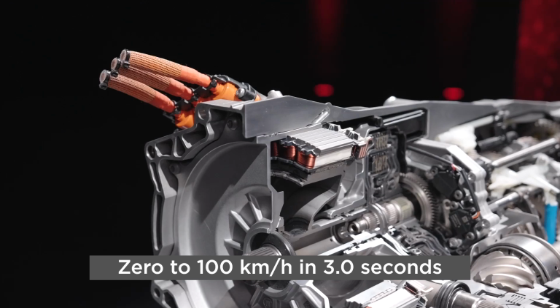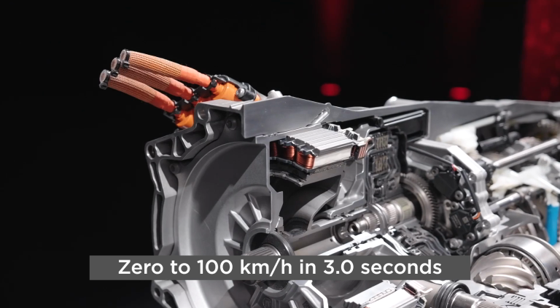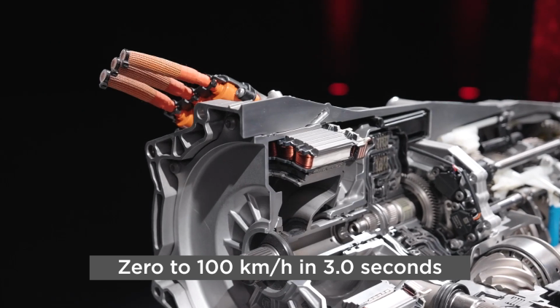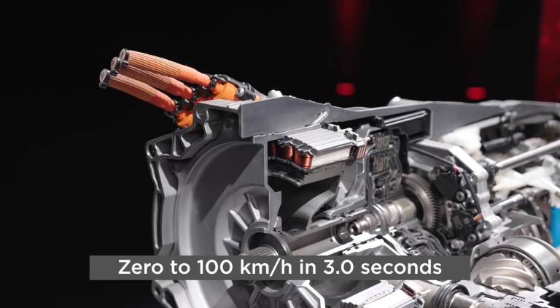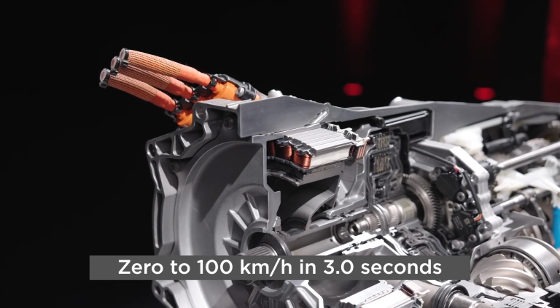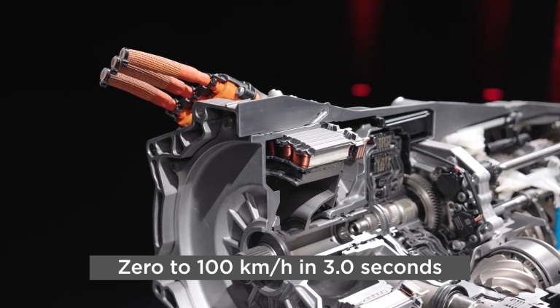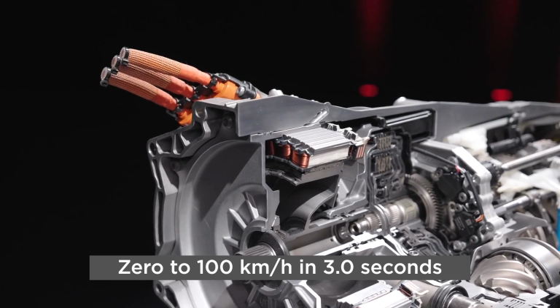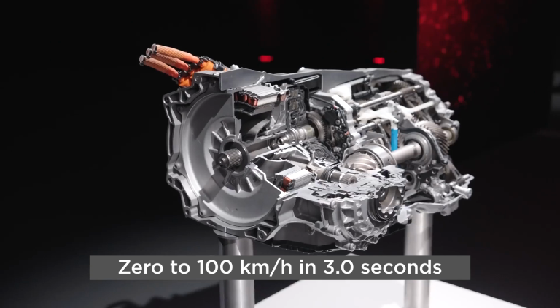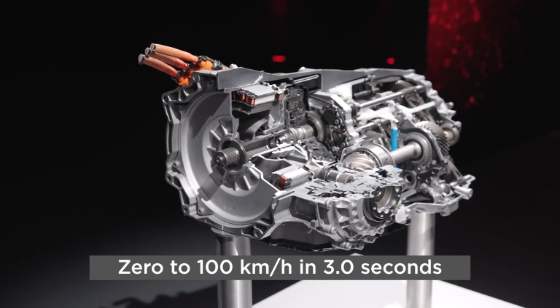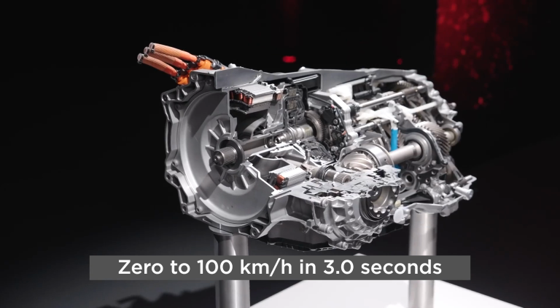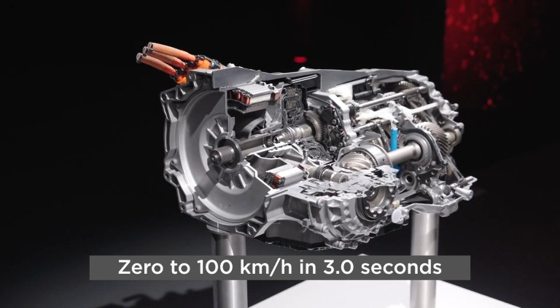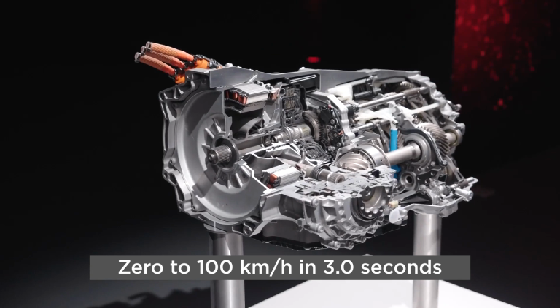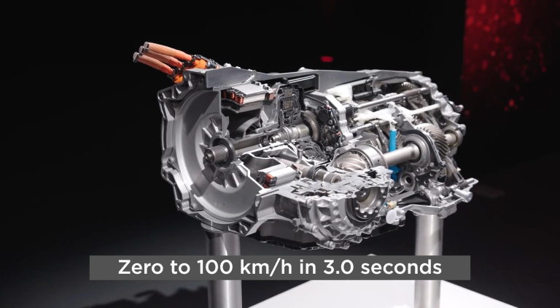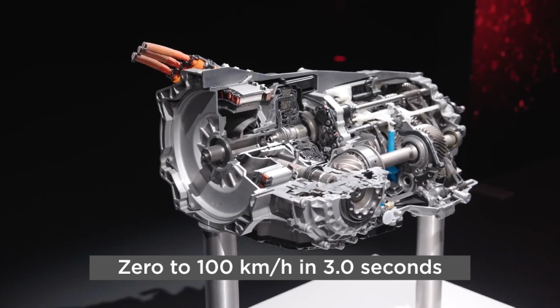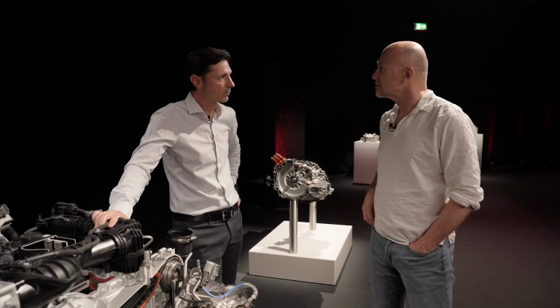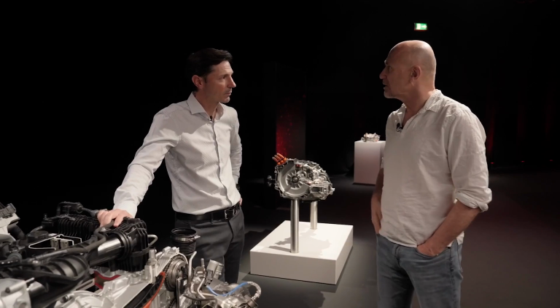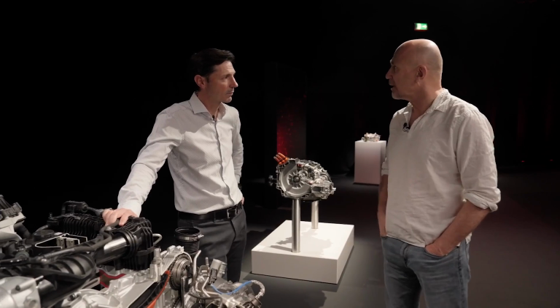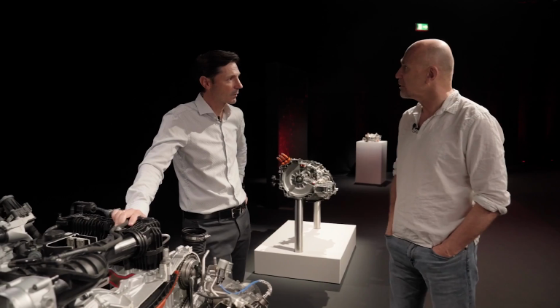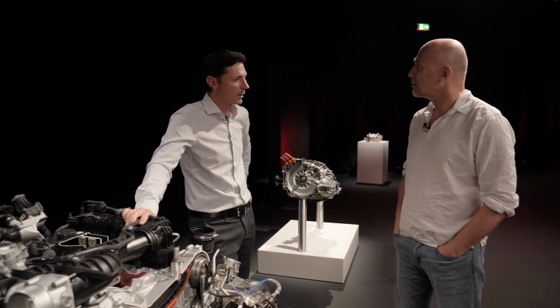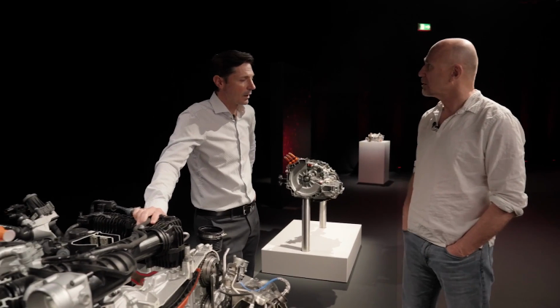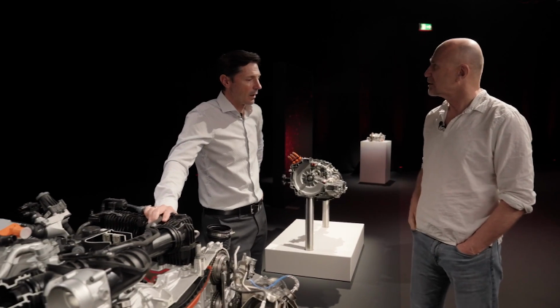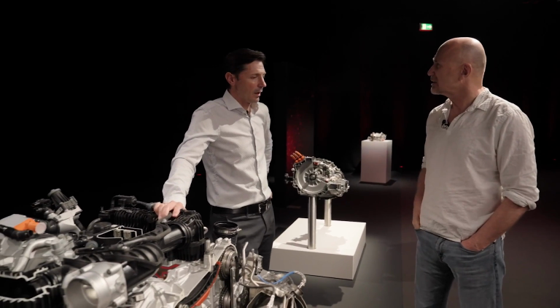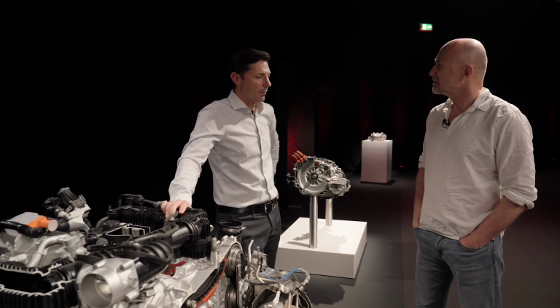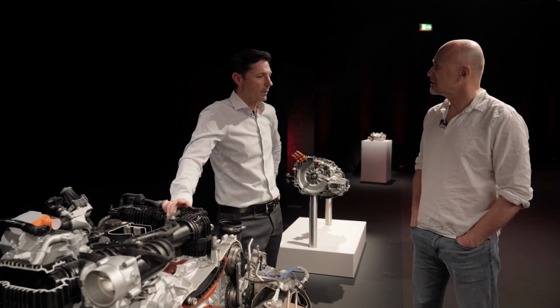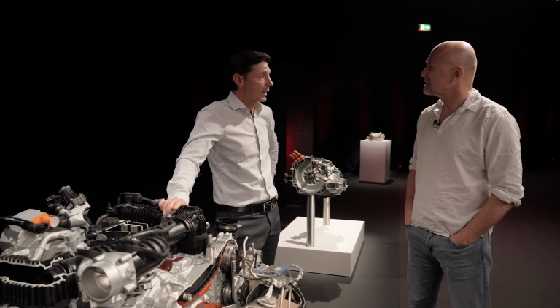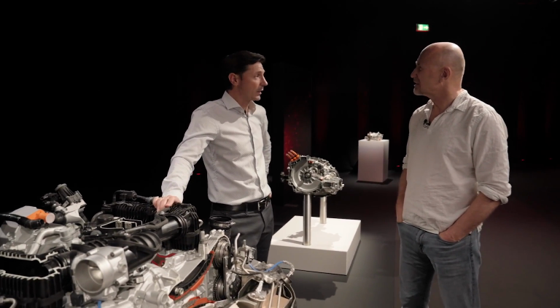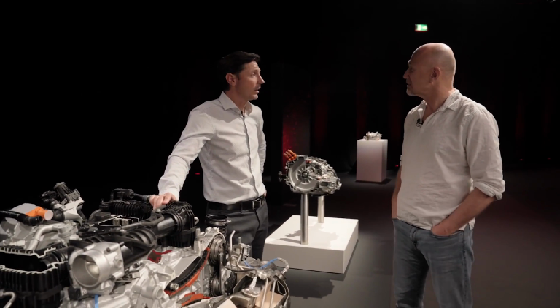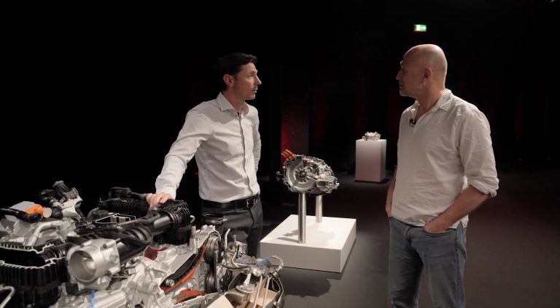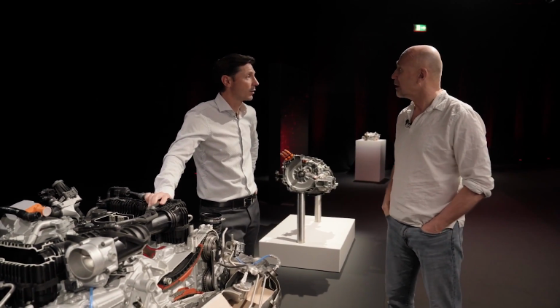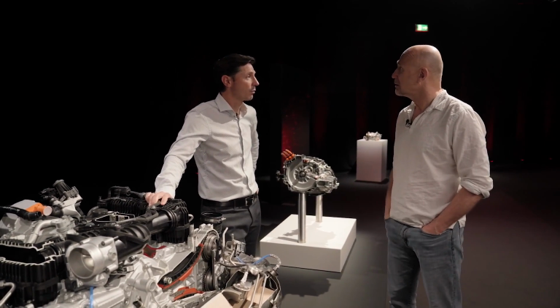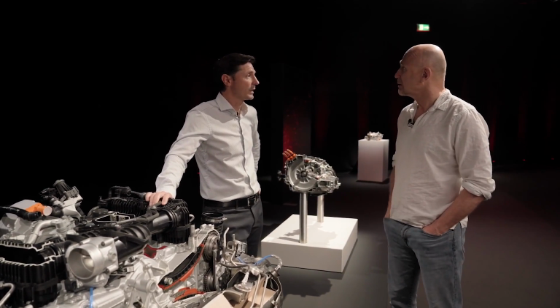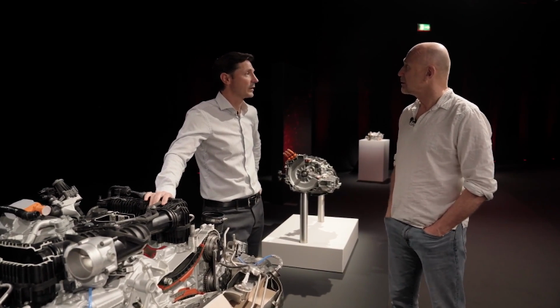And I think this does what — three seconds to a hundred kilometers an hour? Exactly. Just three seconds.